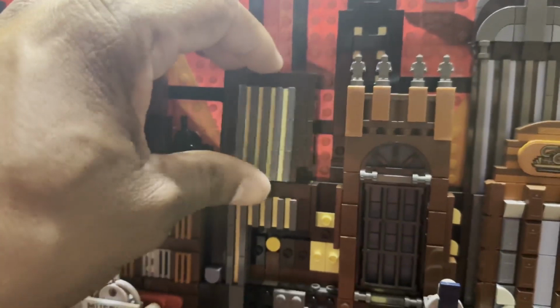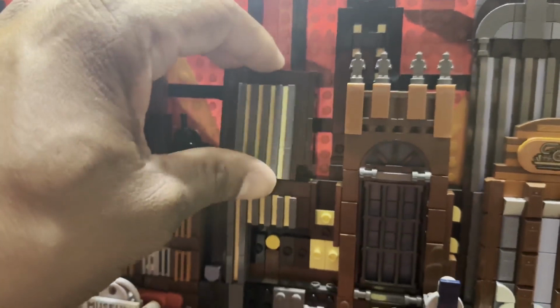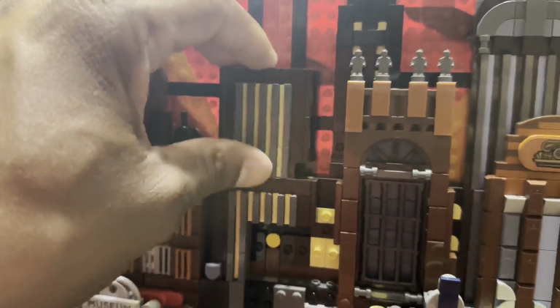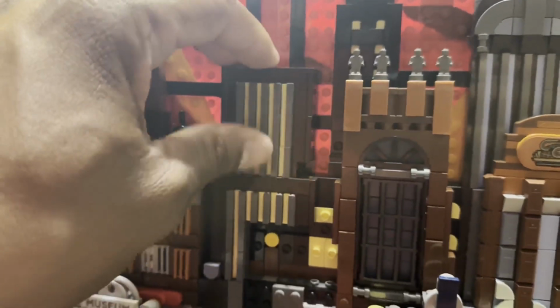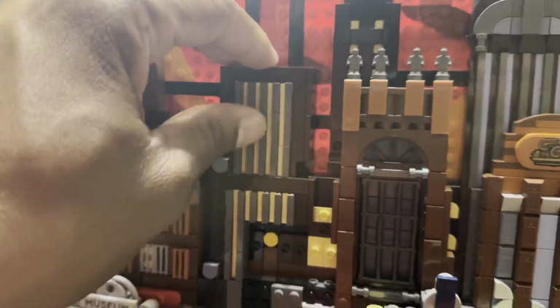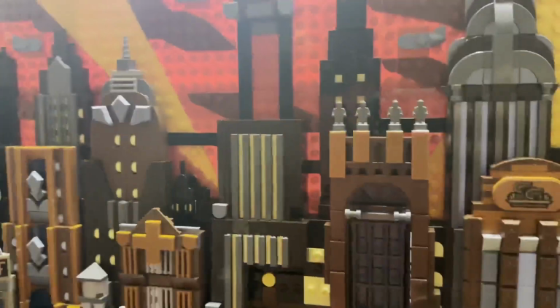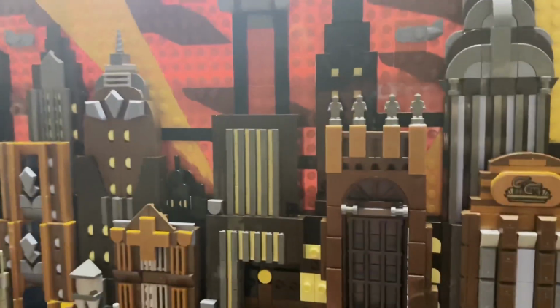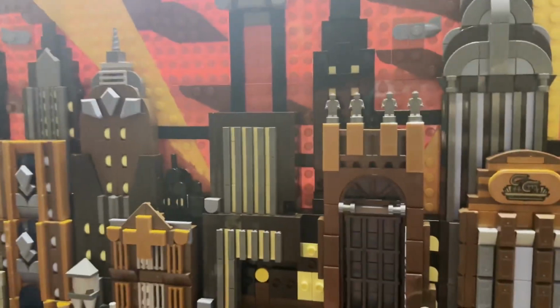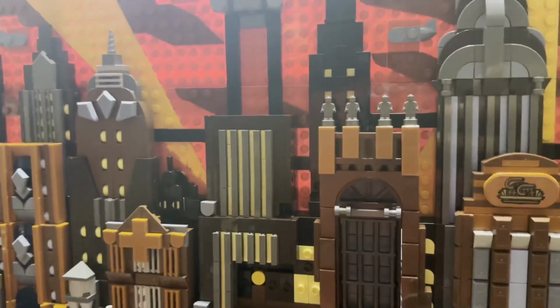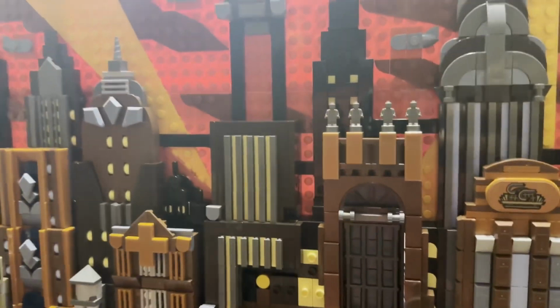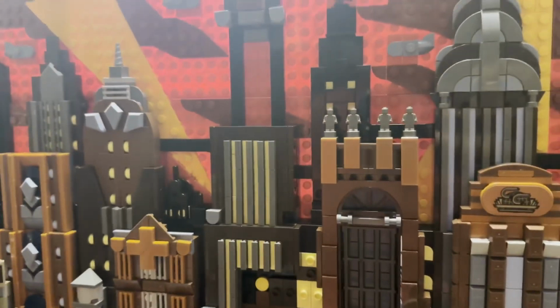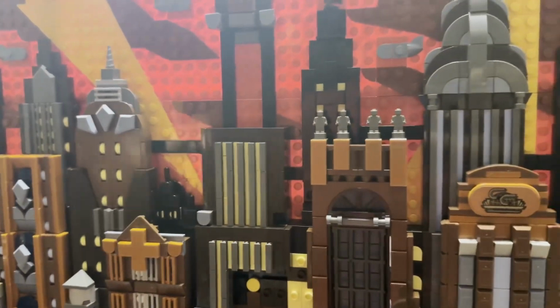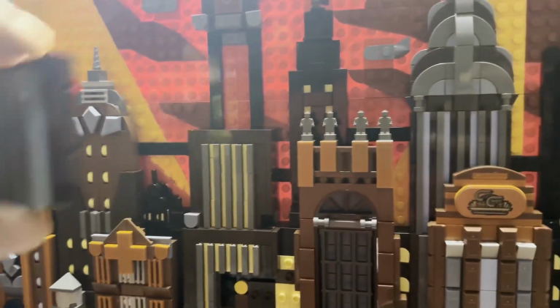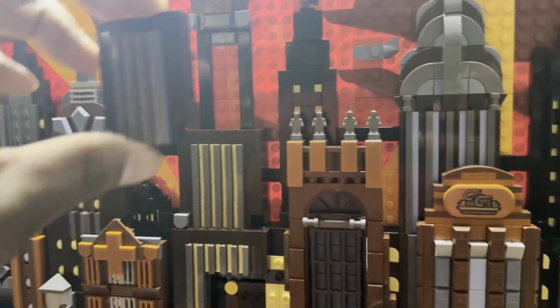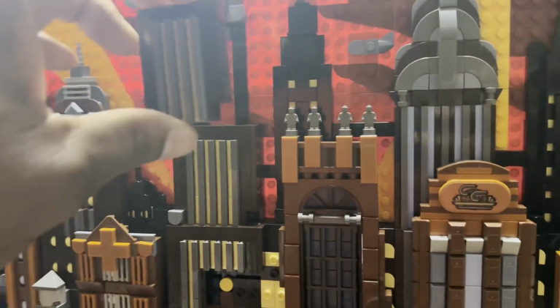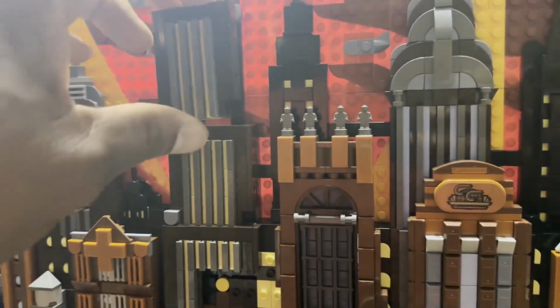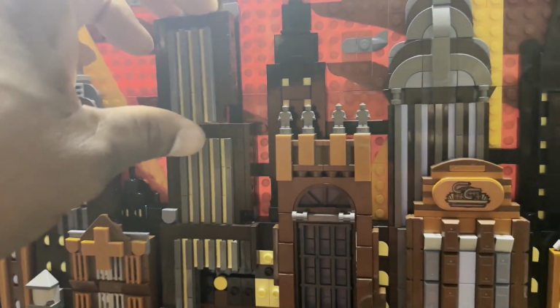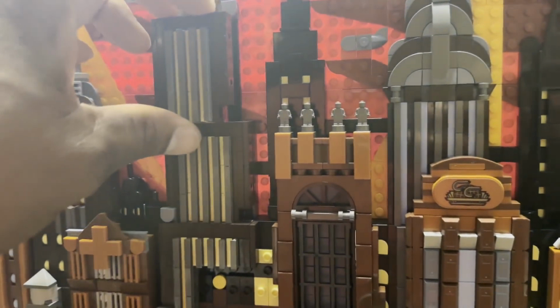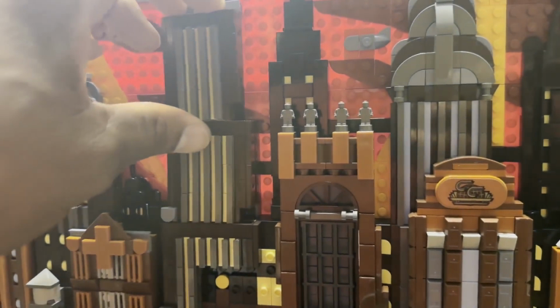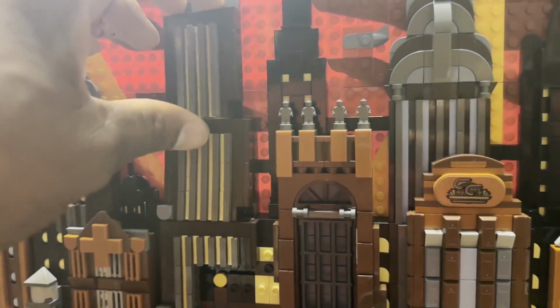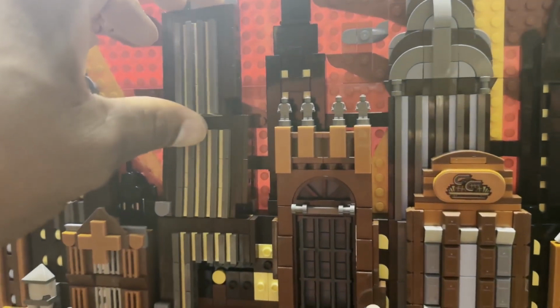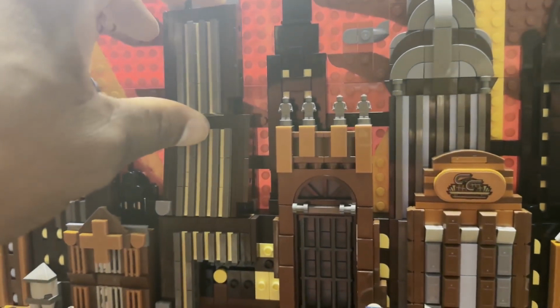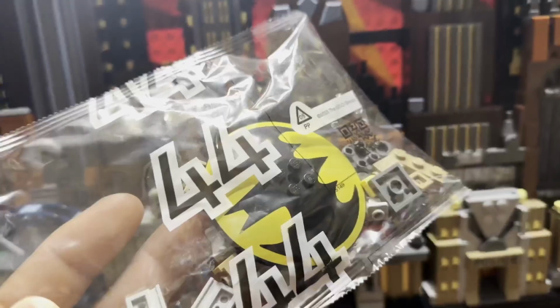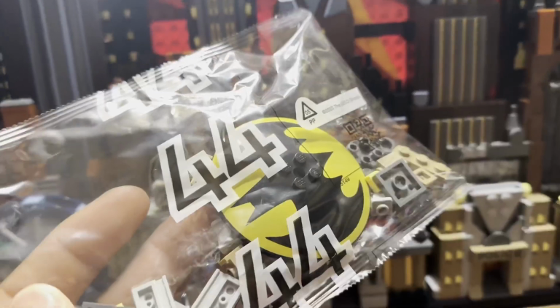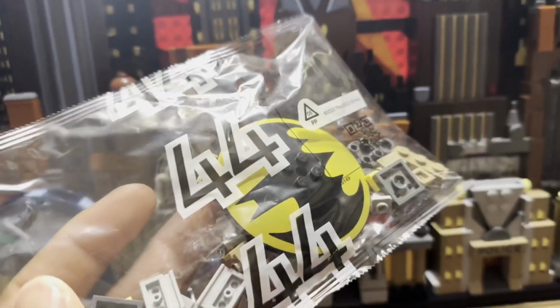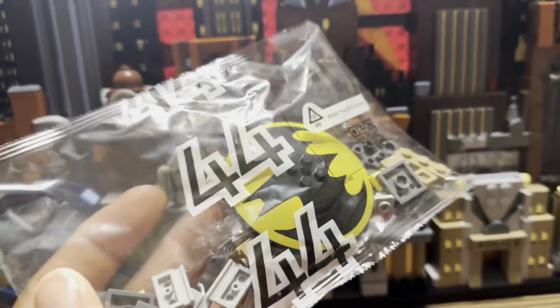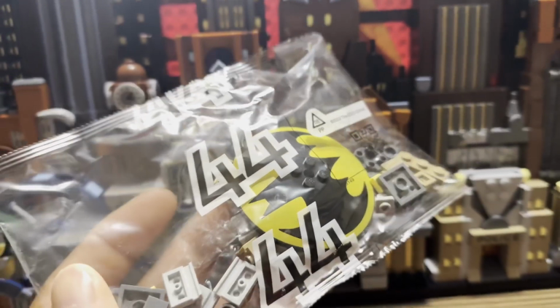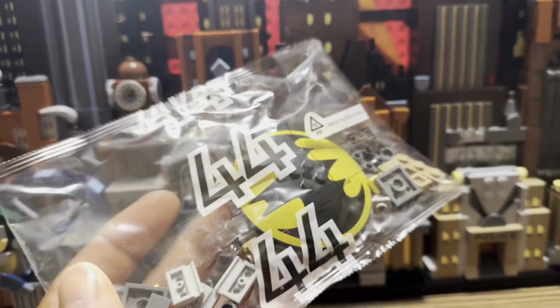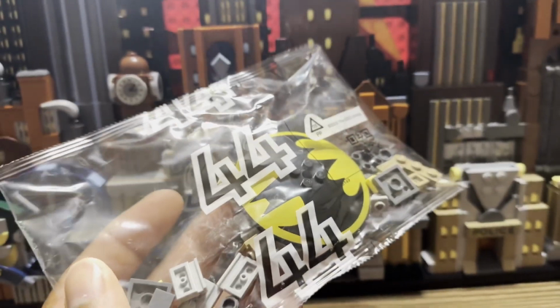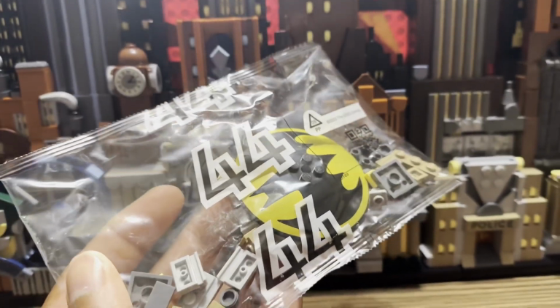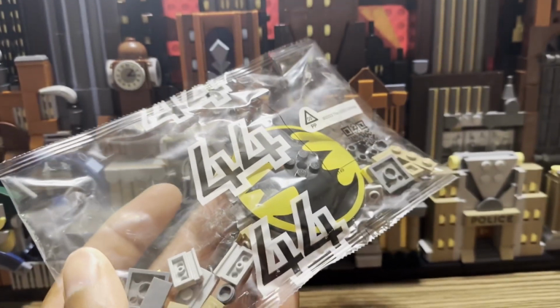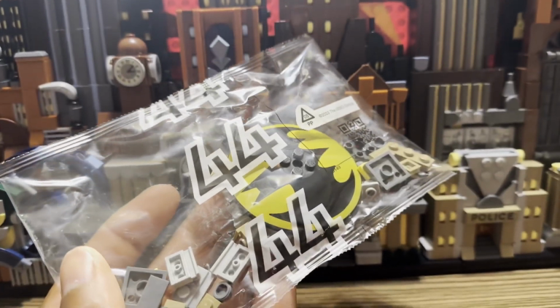We're starting to fuse the two halves together, and now we have come to the final bag.